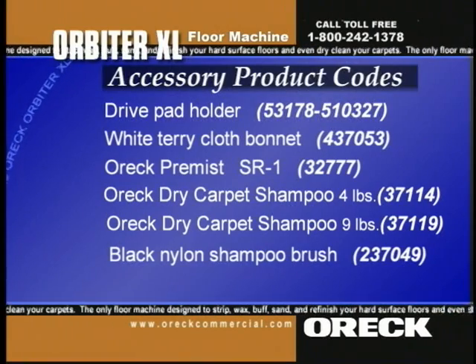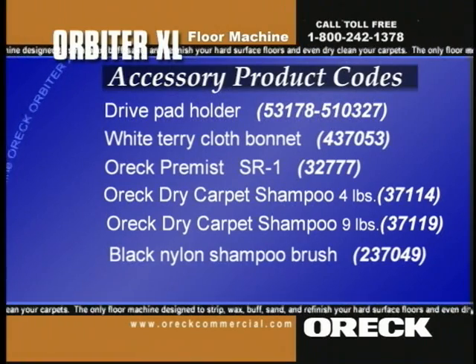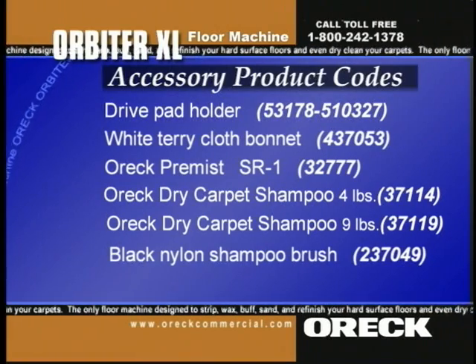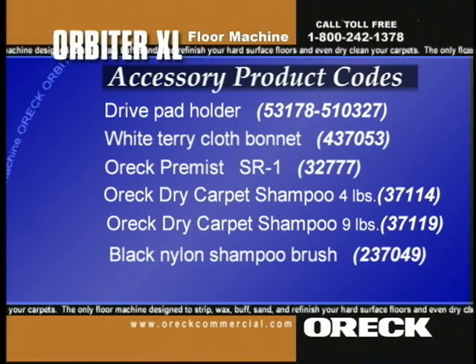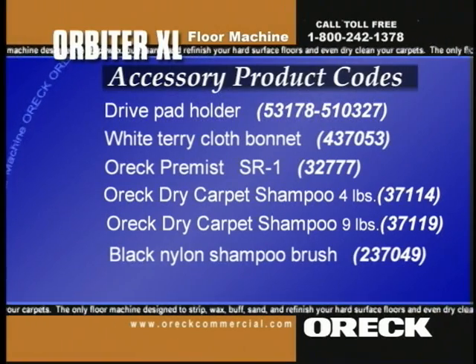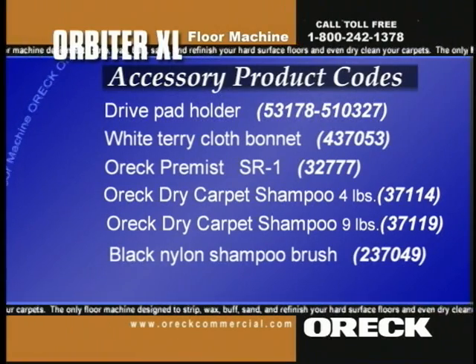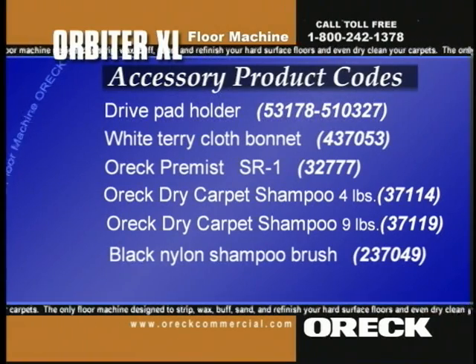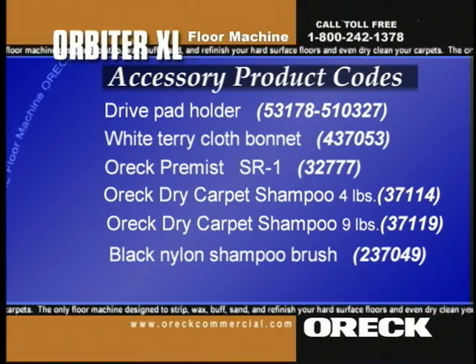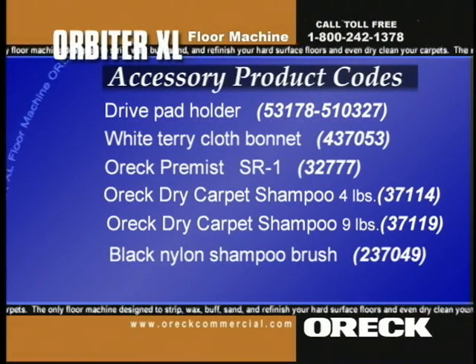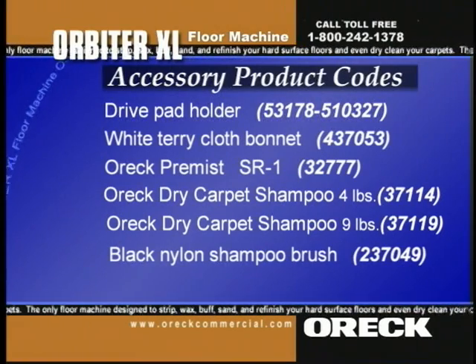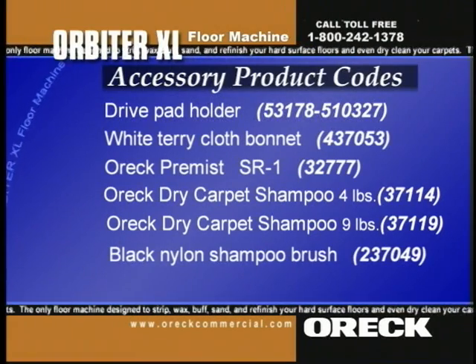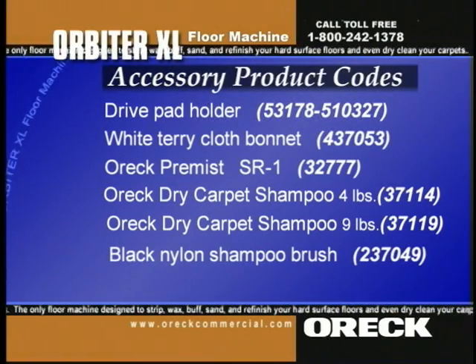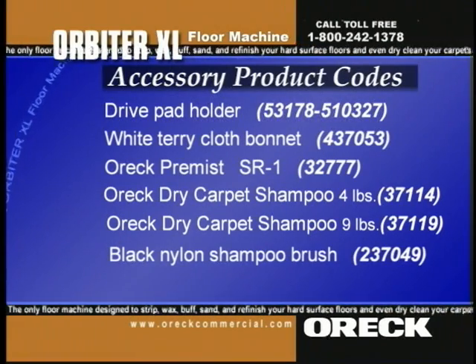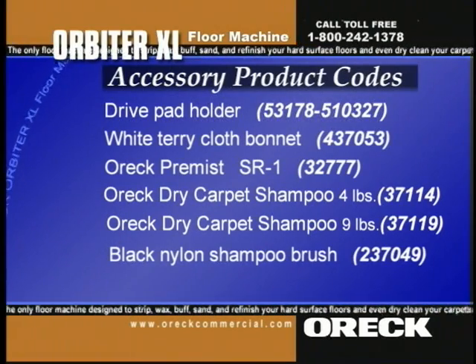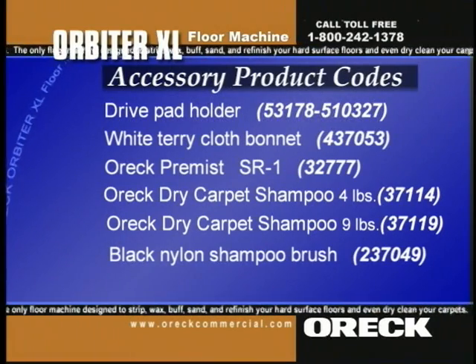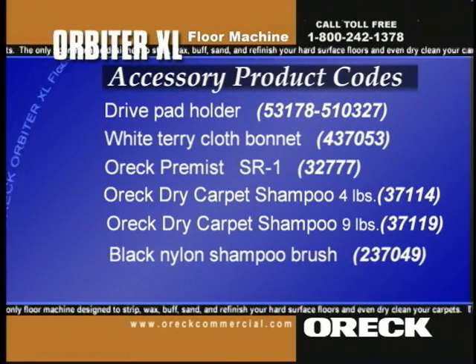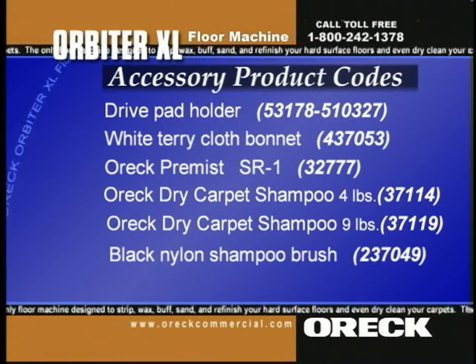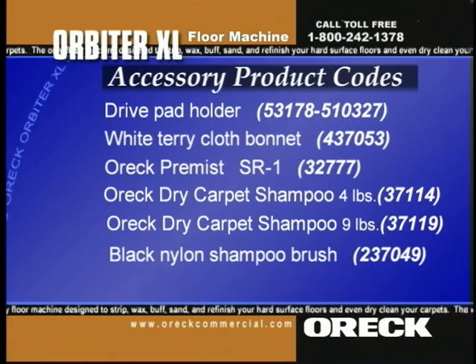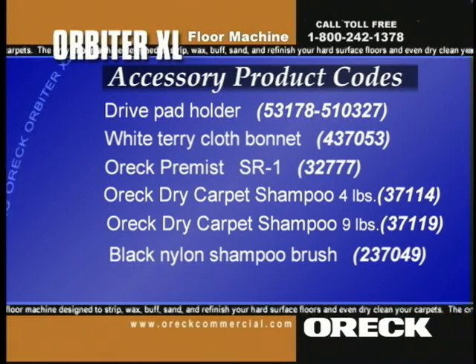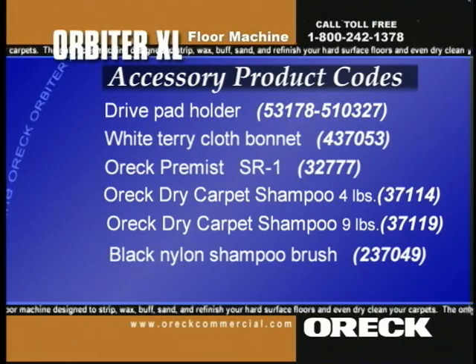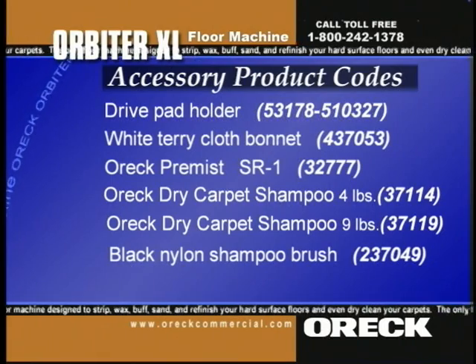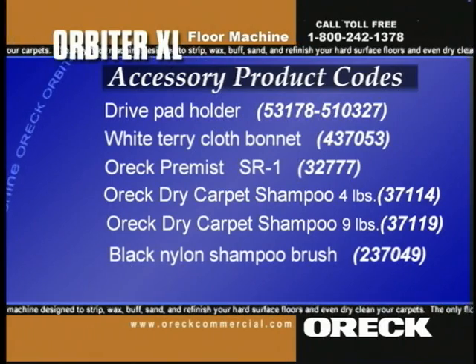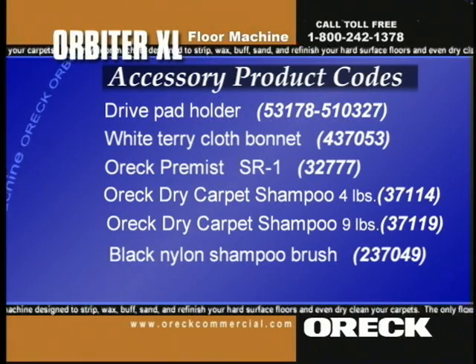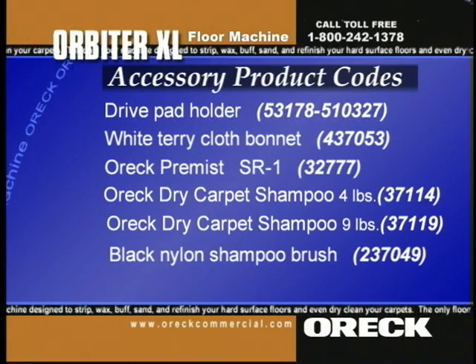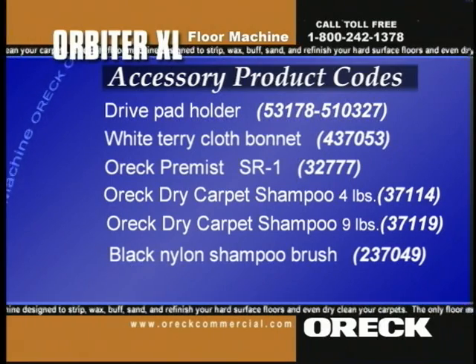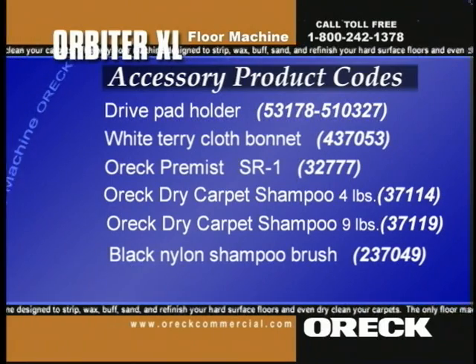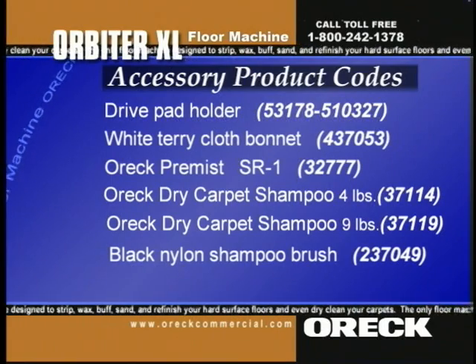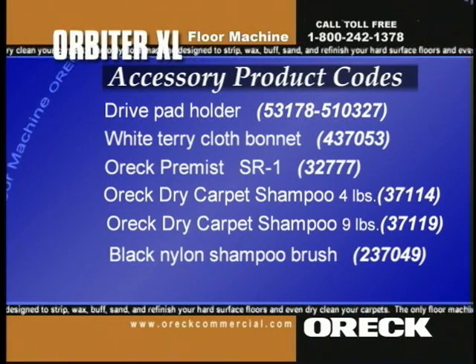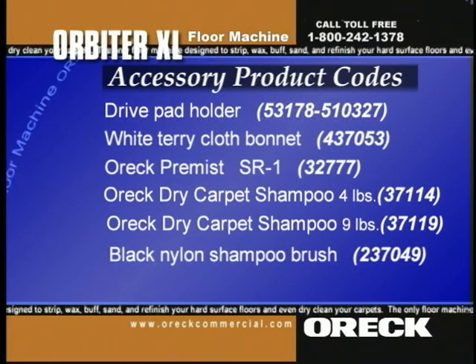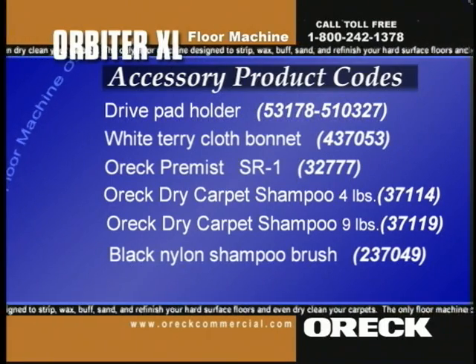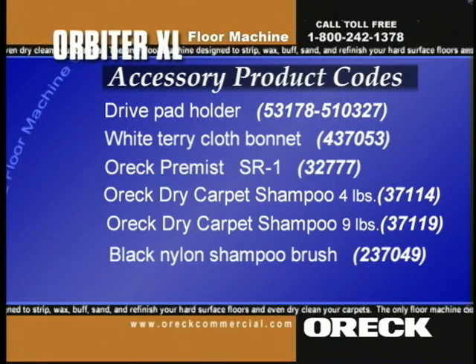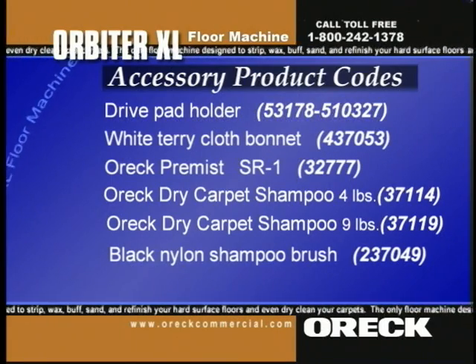To order parts or to locate the distributor in your area, please call 1-800-242-1378.